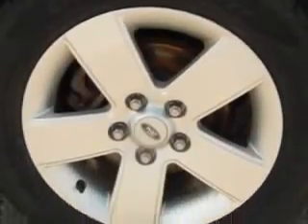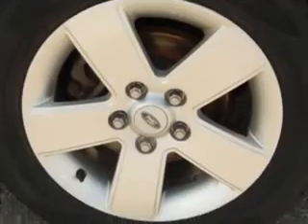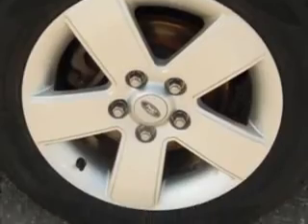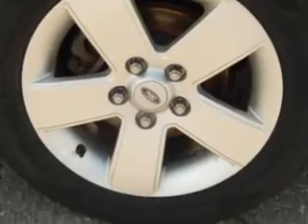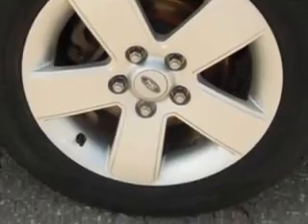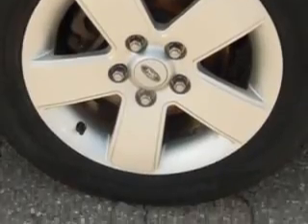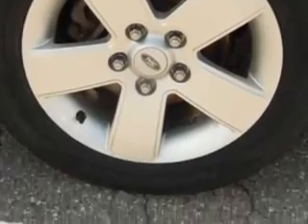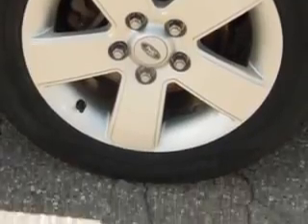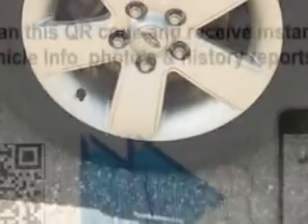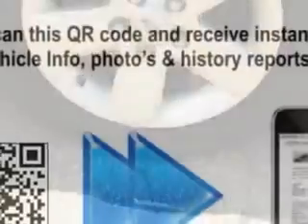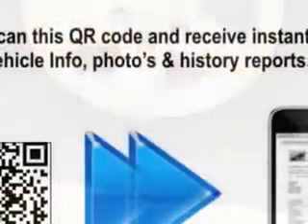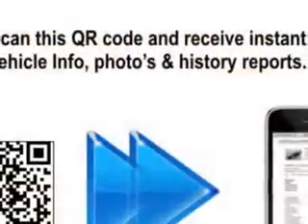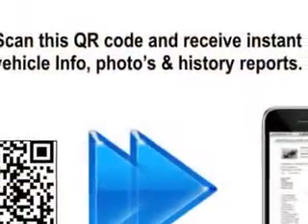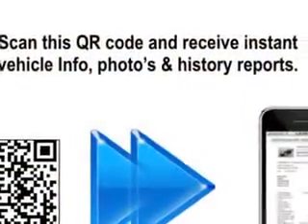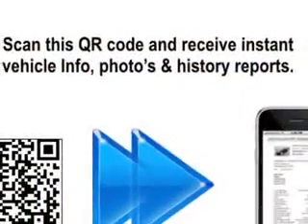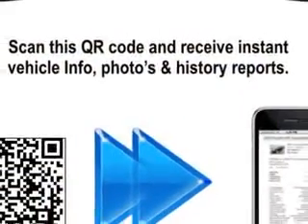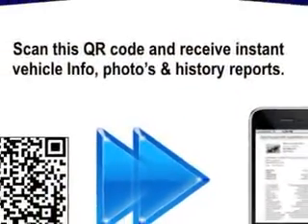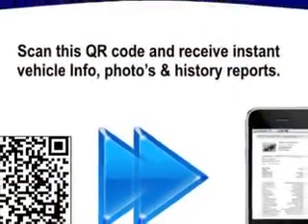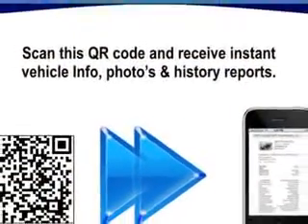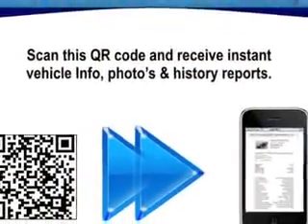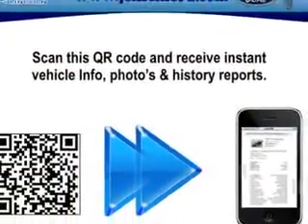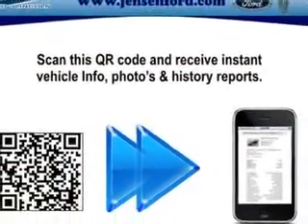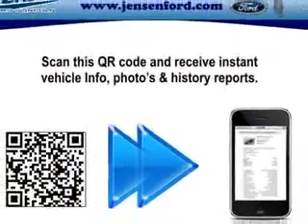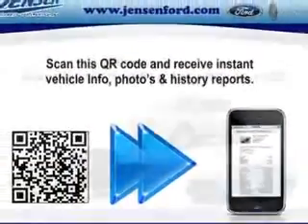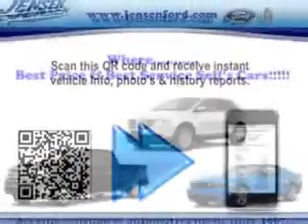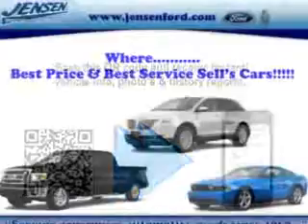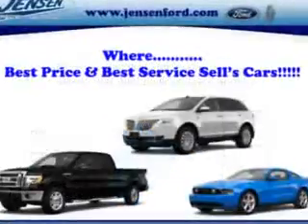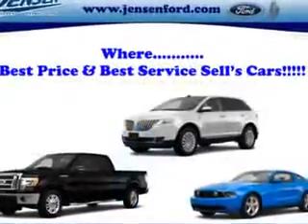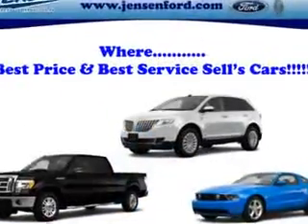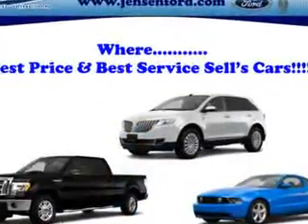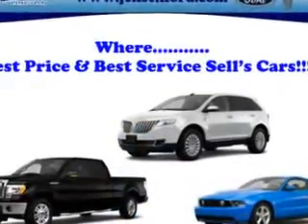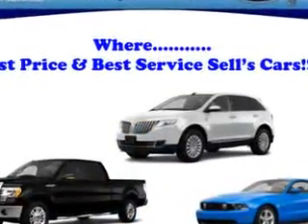Enjoy the drive and have peace of mind in this 2009 Ford Fusion. See us at Jensen Ford Lincoln today.